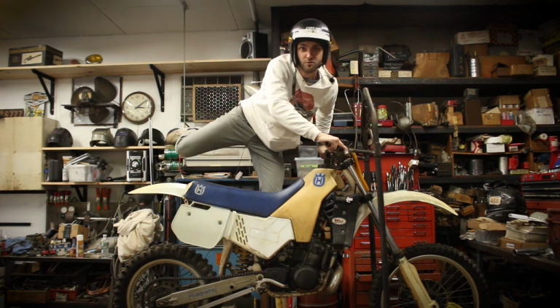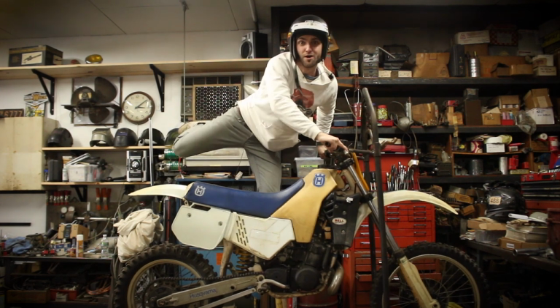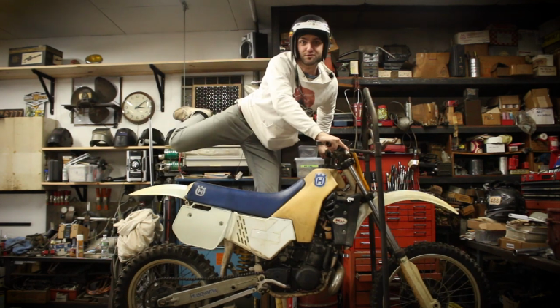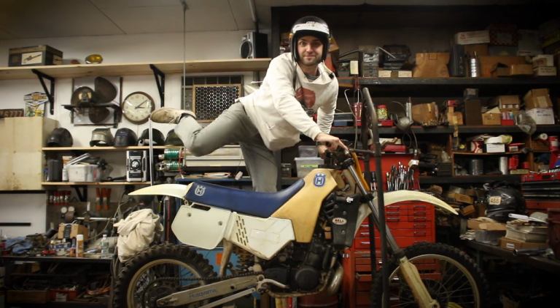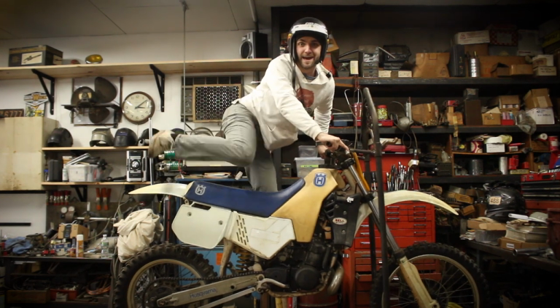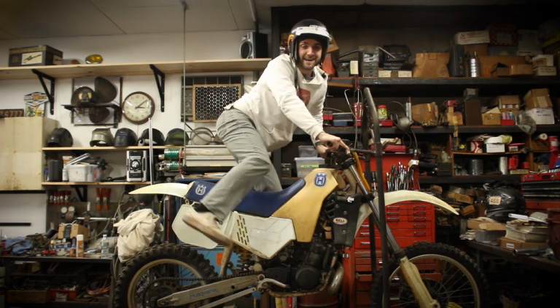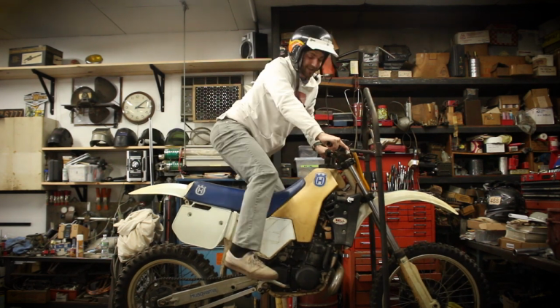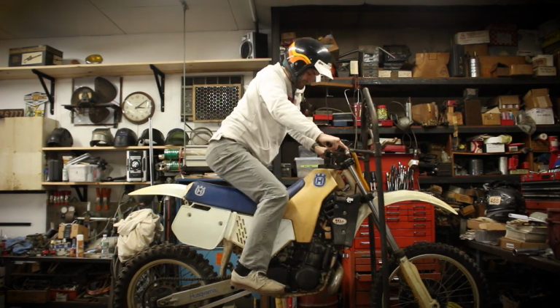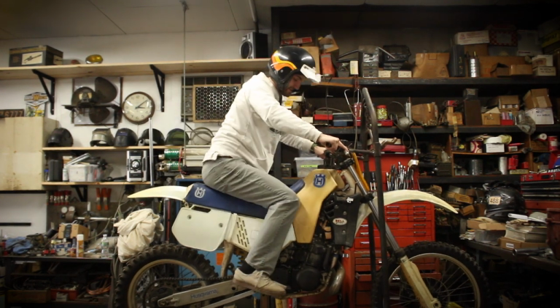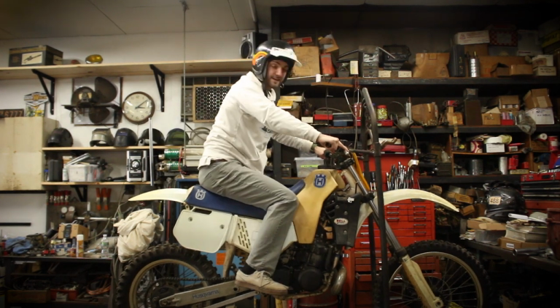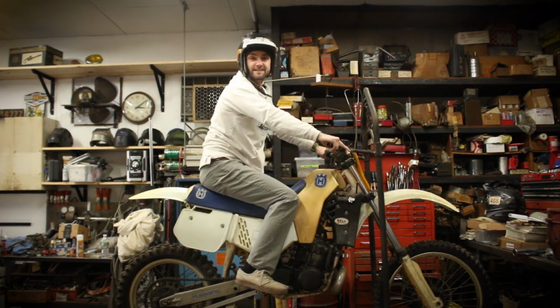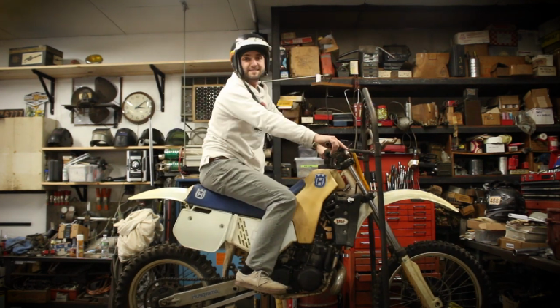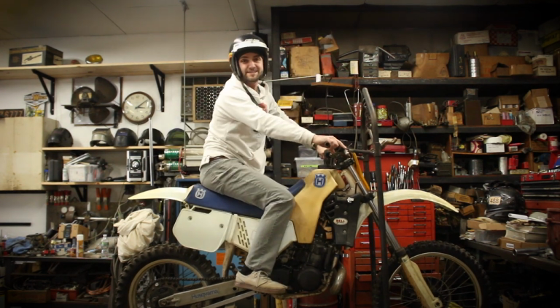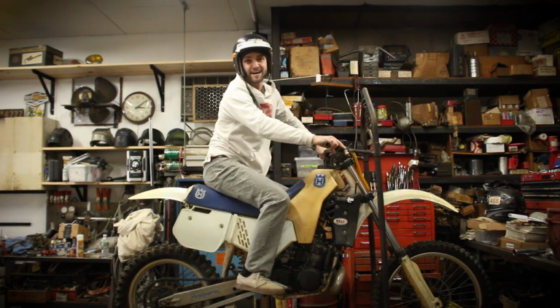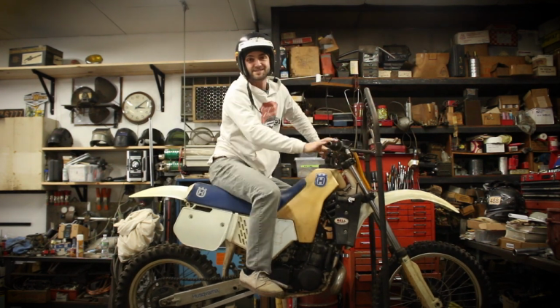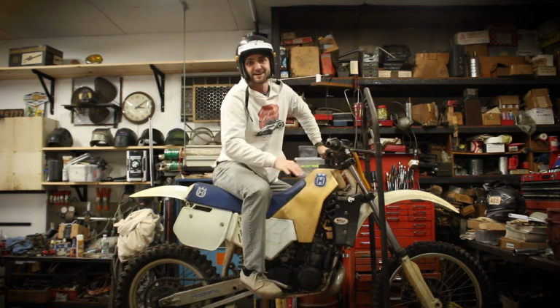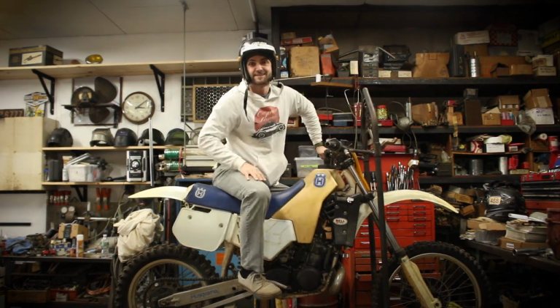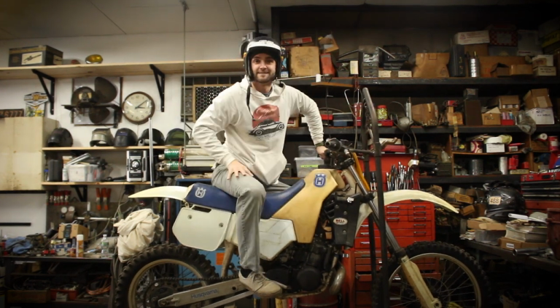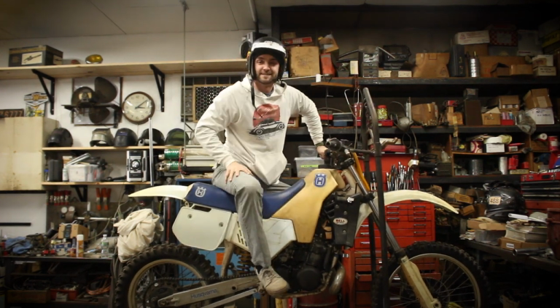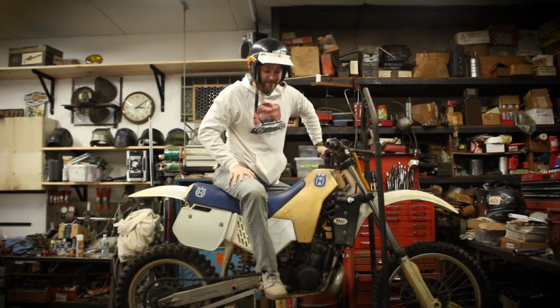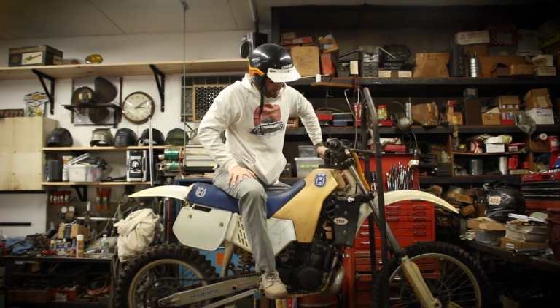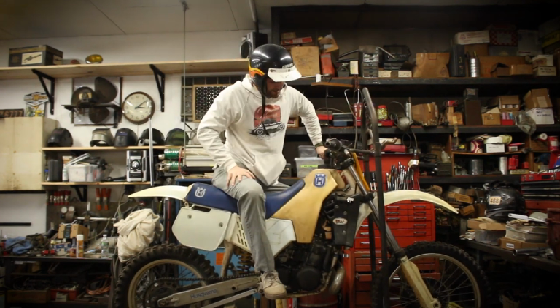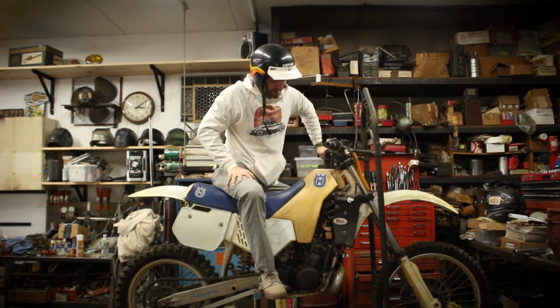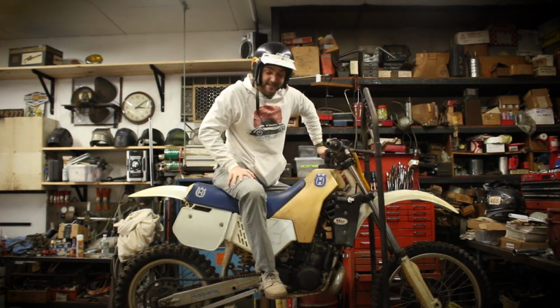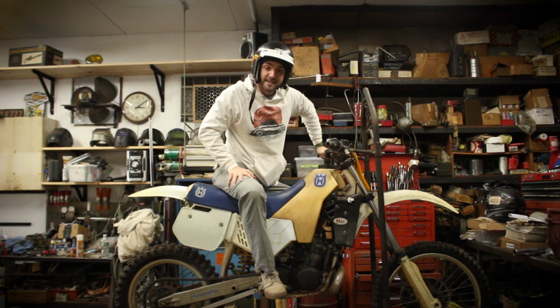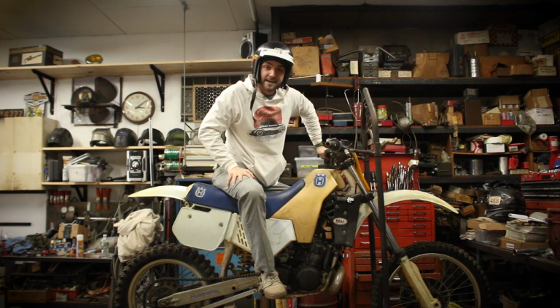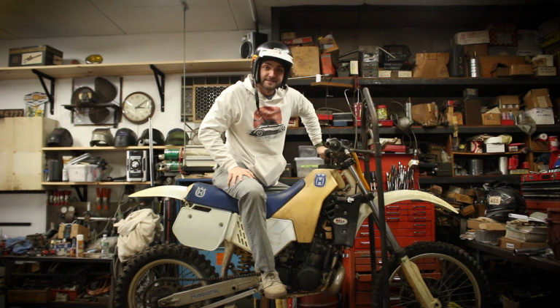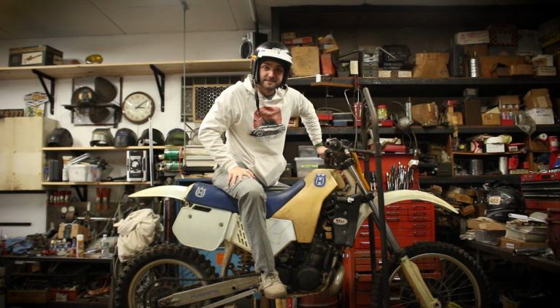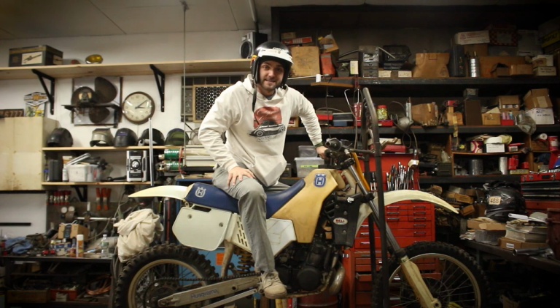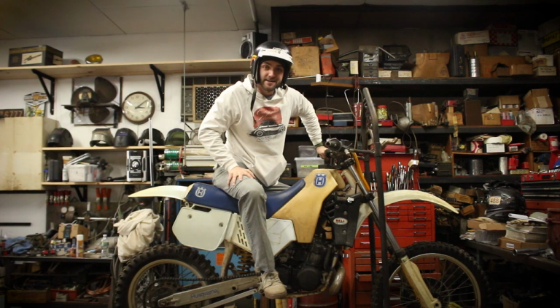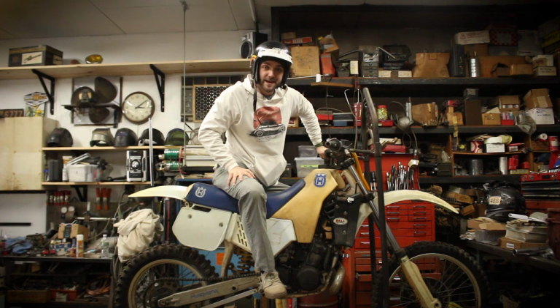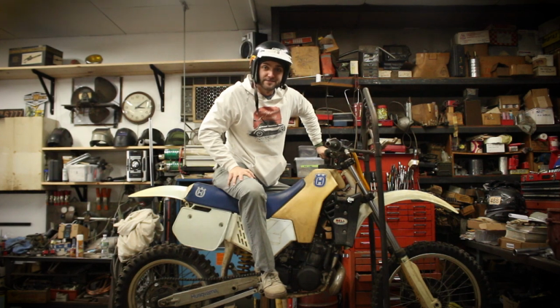Whoa! Hey! Didn't see you guys there. Today's the day. Let's tear it down.